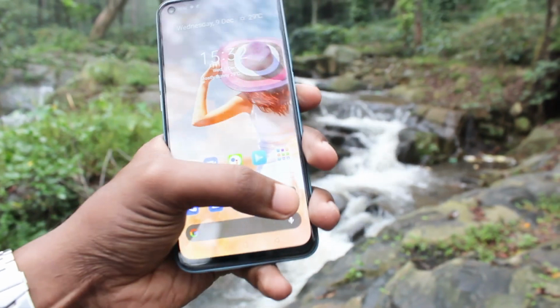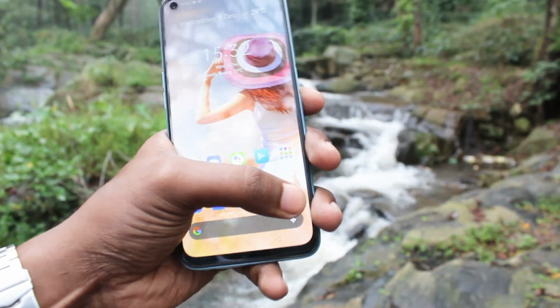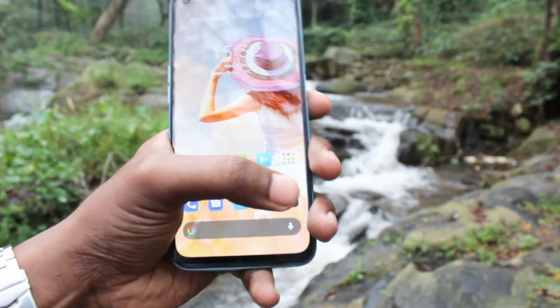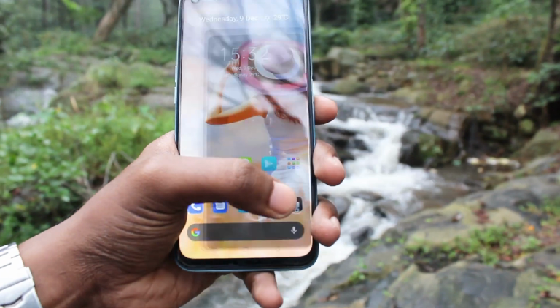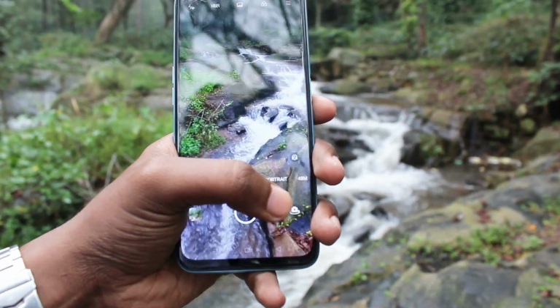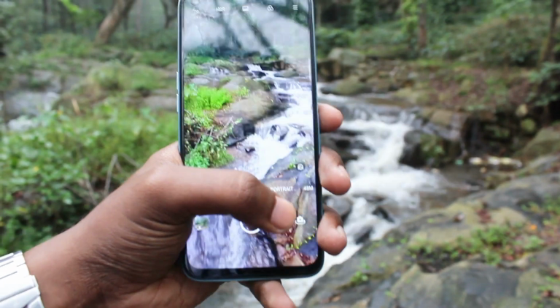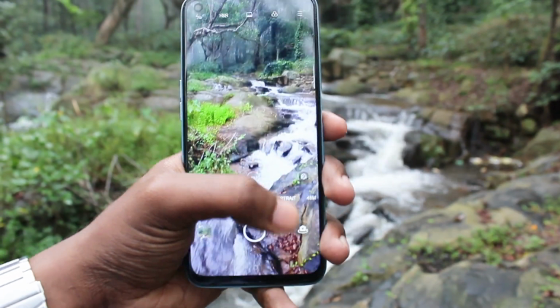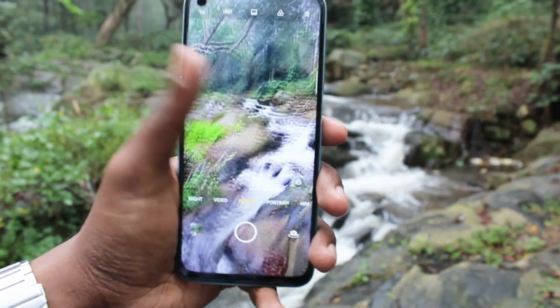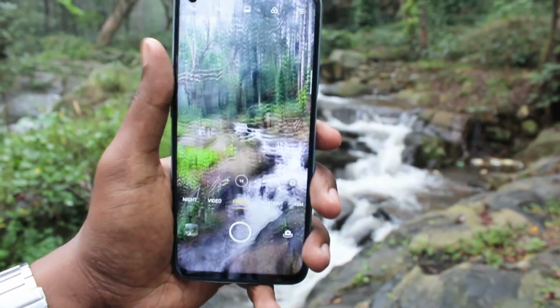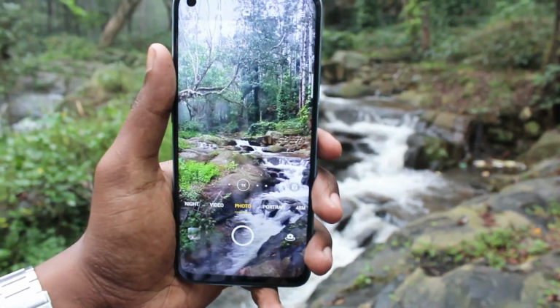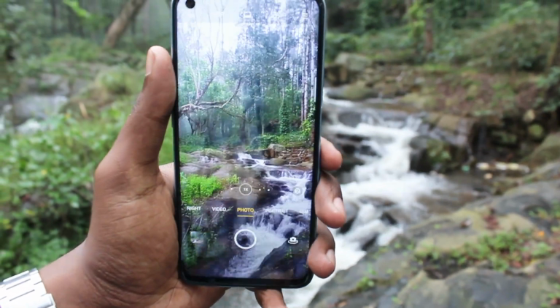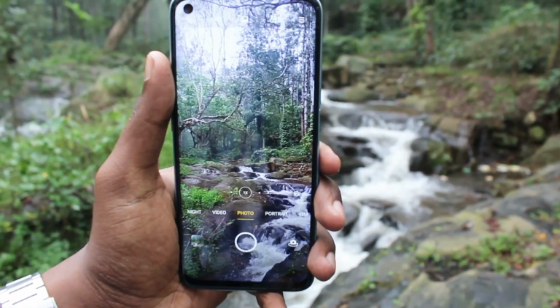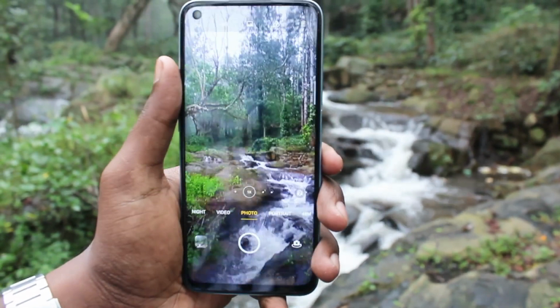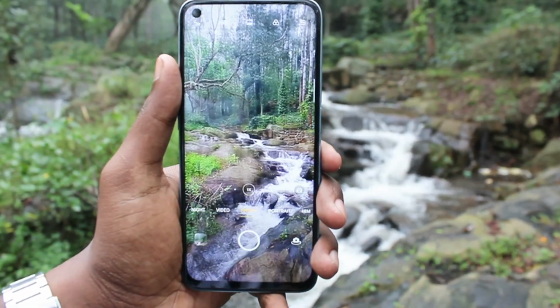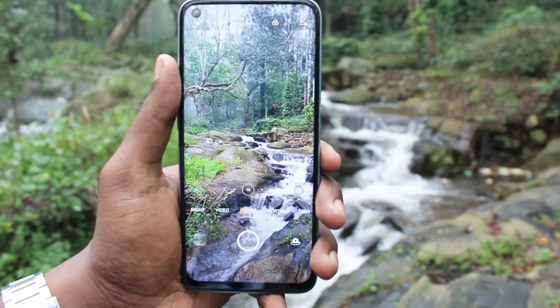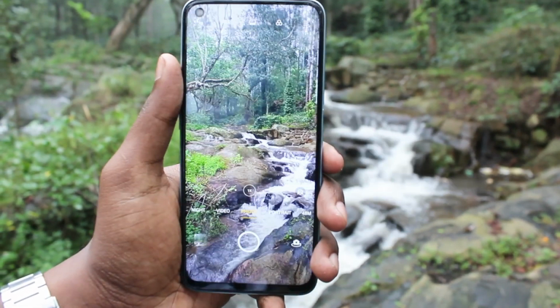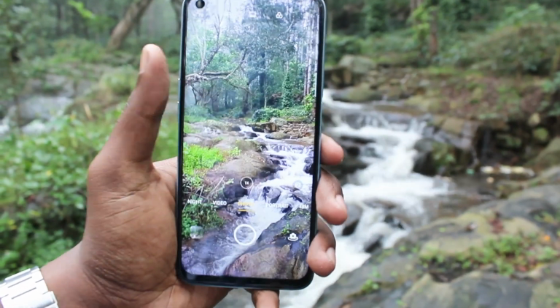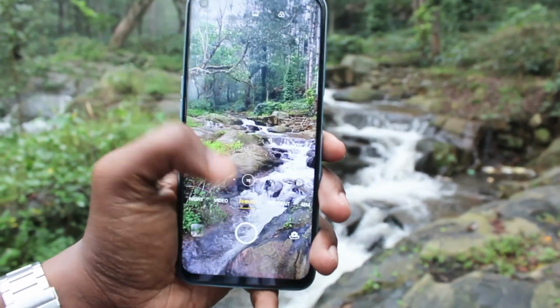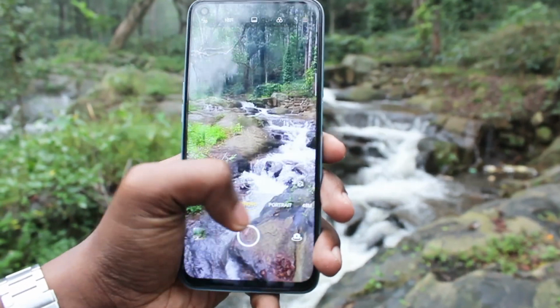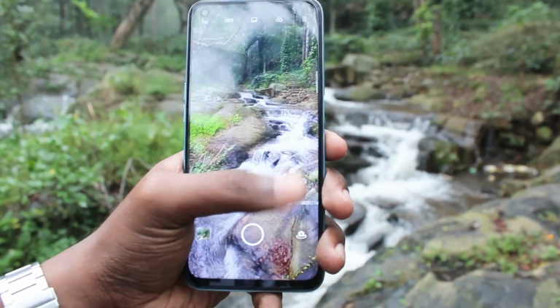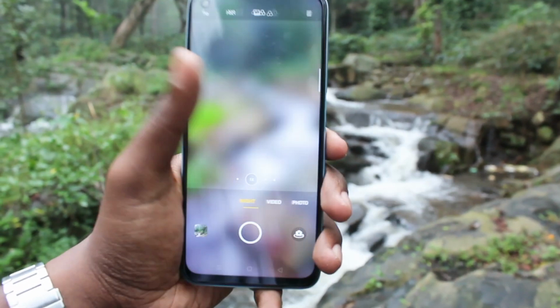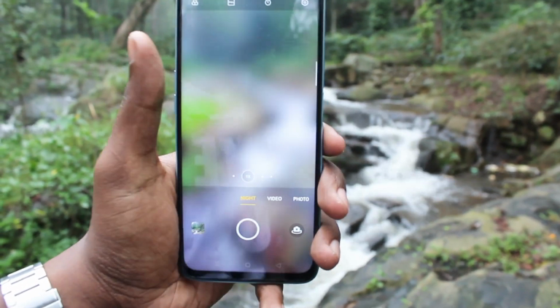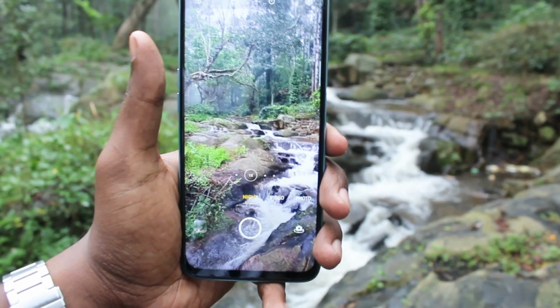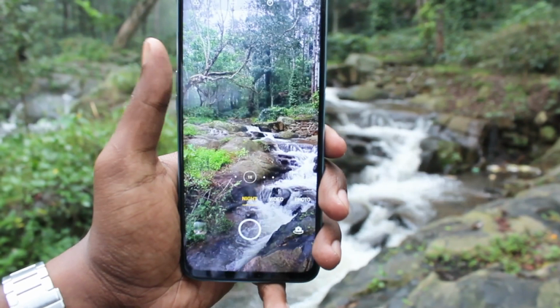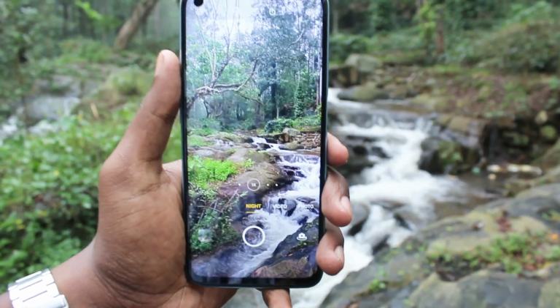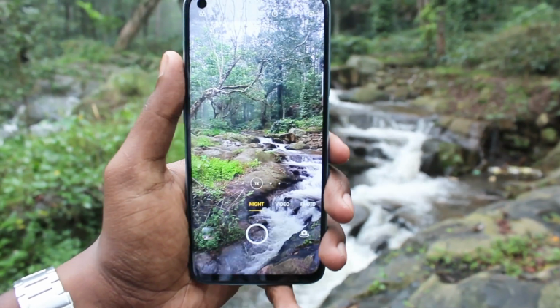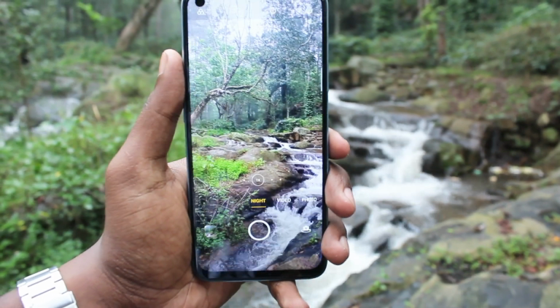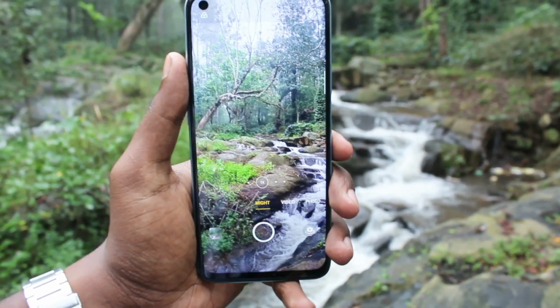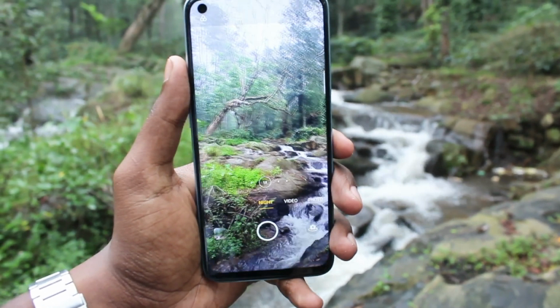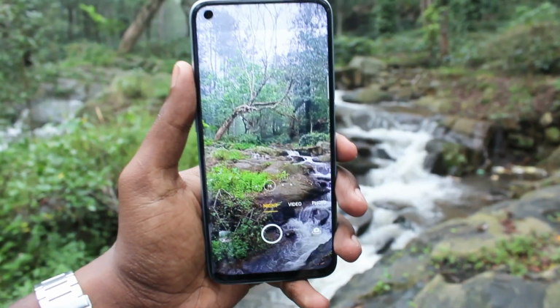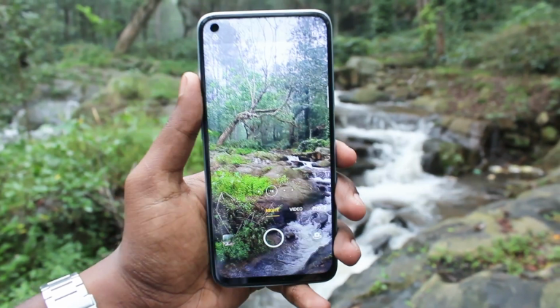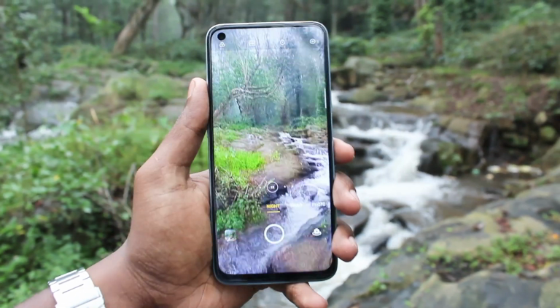Camera-wise, it is 48MP plus 8MP plus 2MP plus 2MP. The front-facing camera is a 16MP front camera.